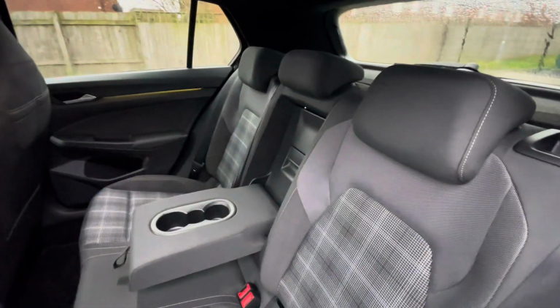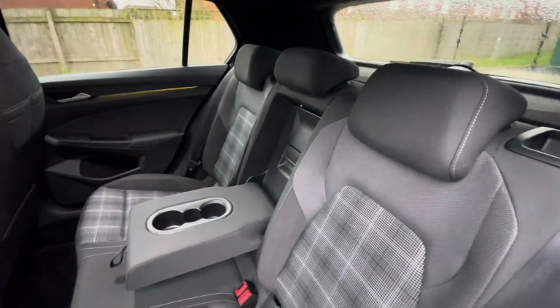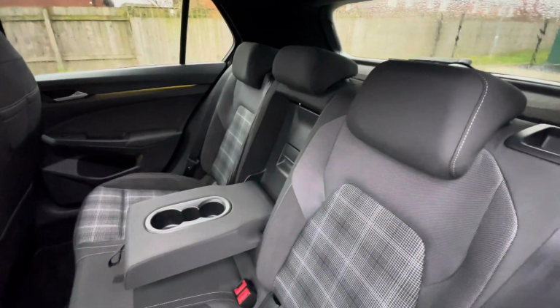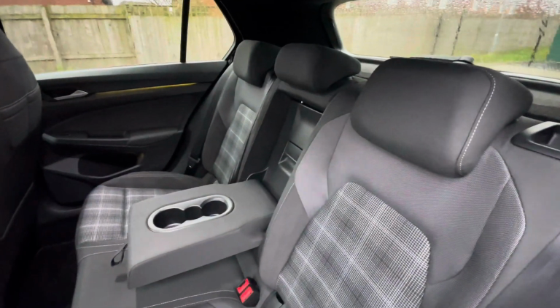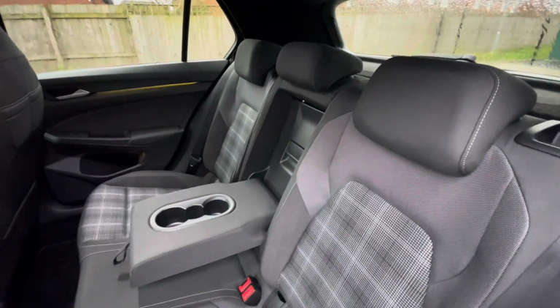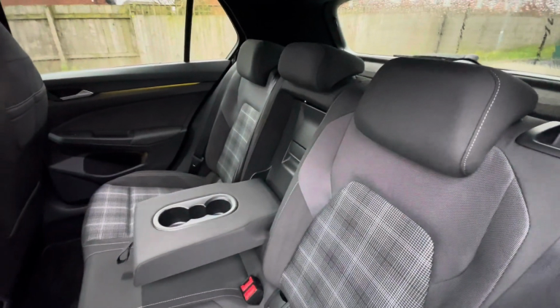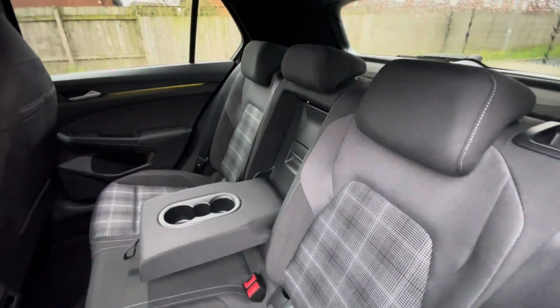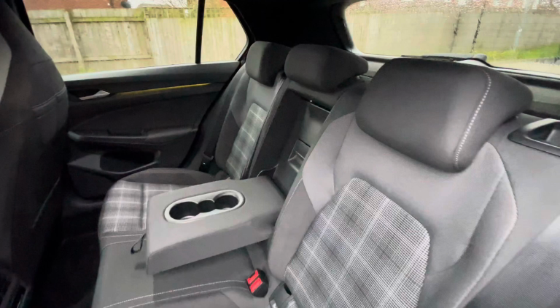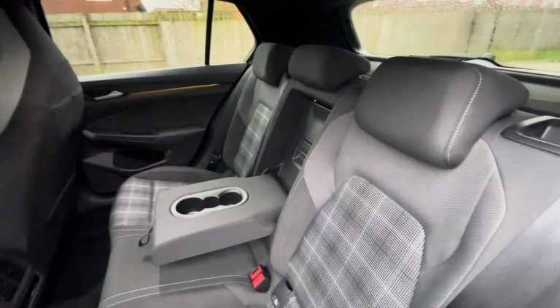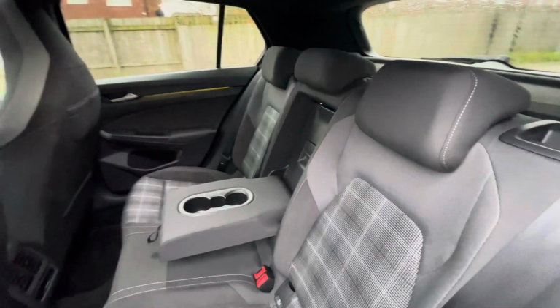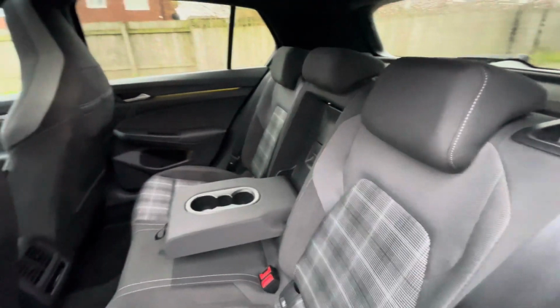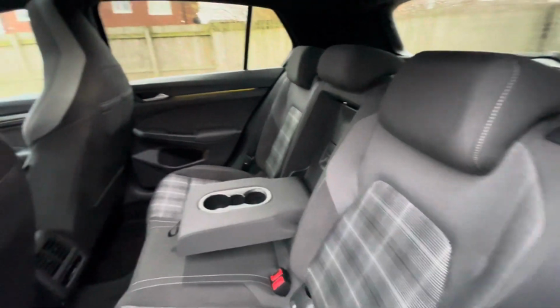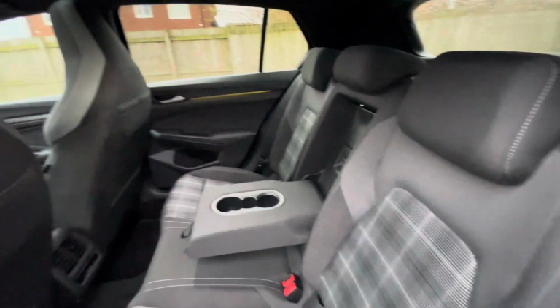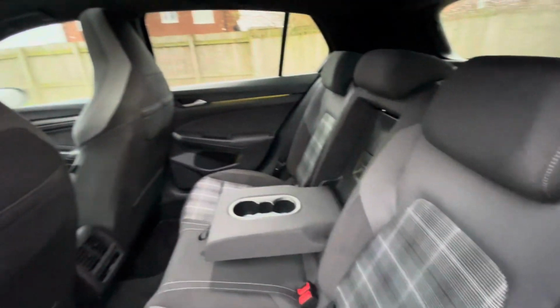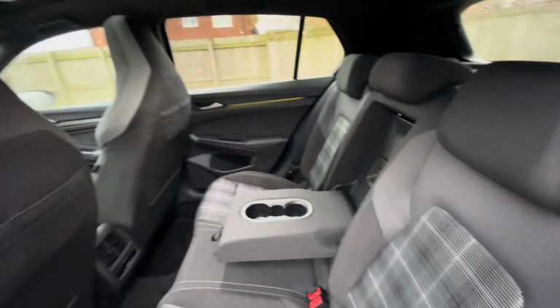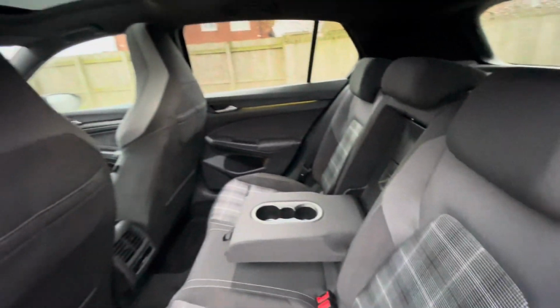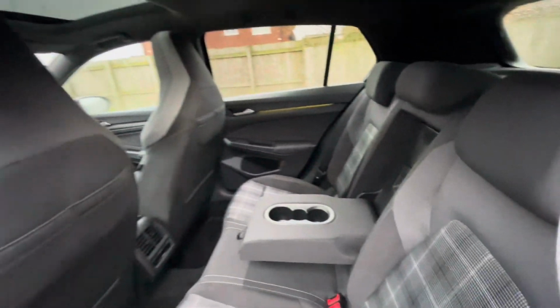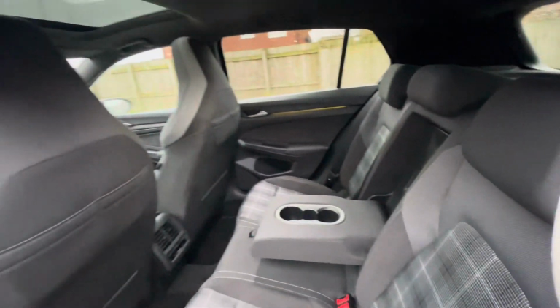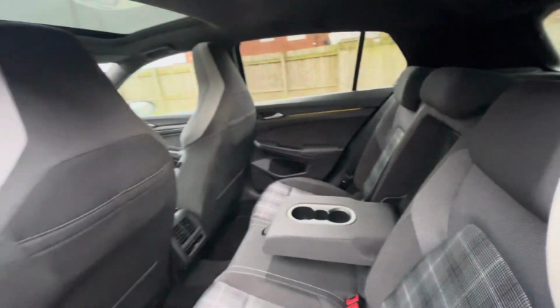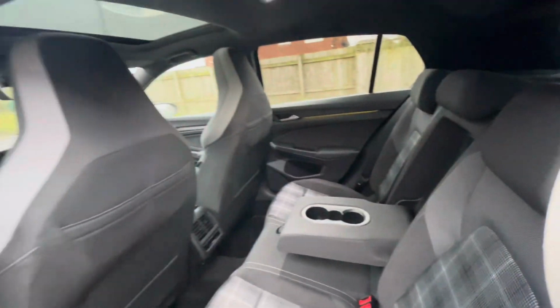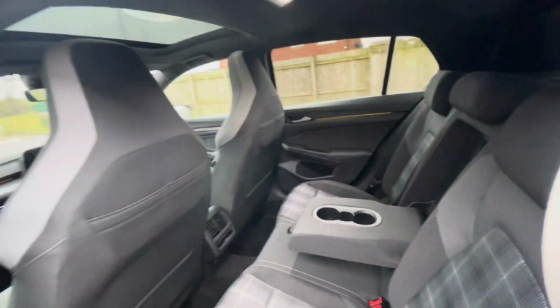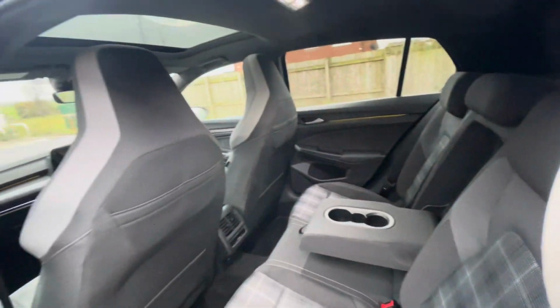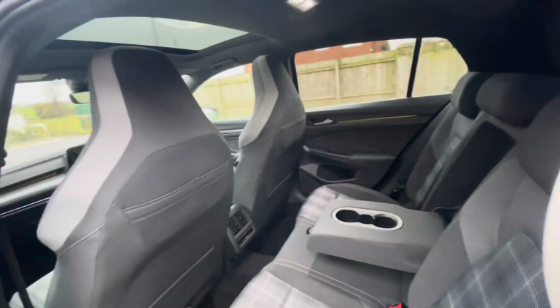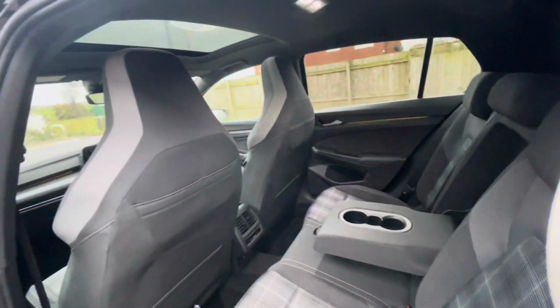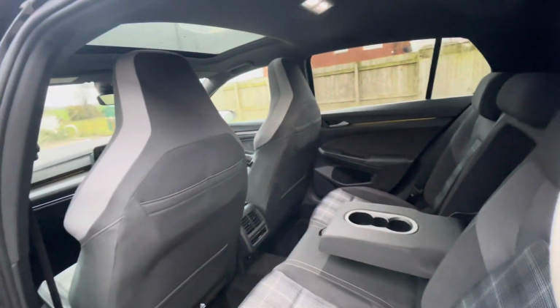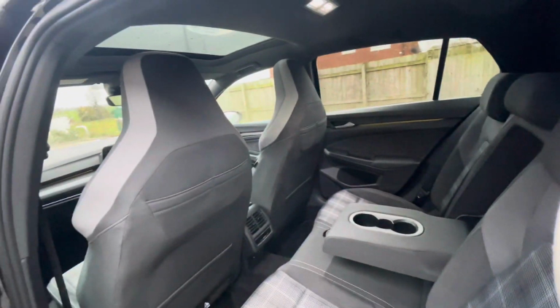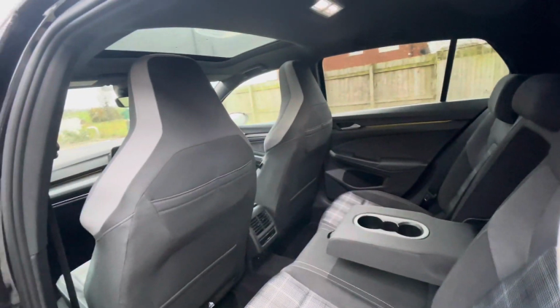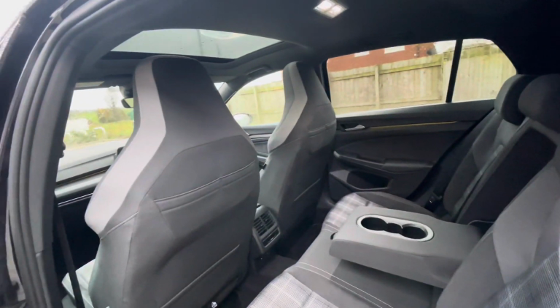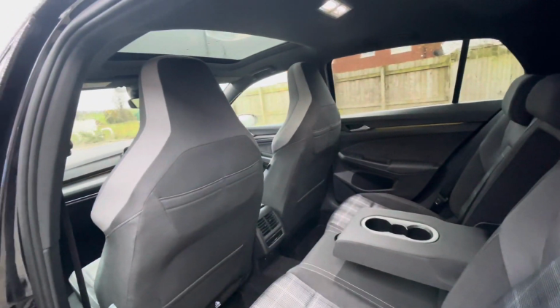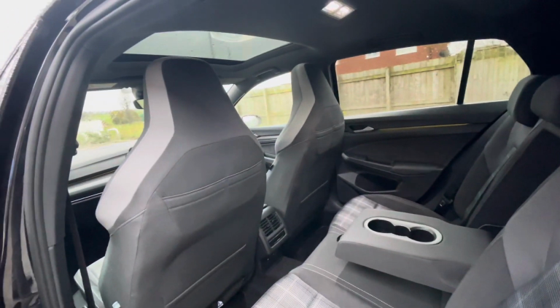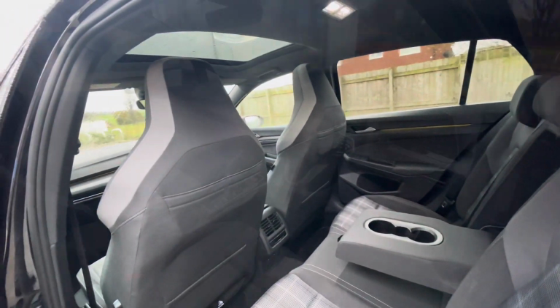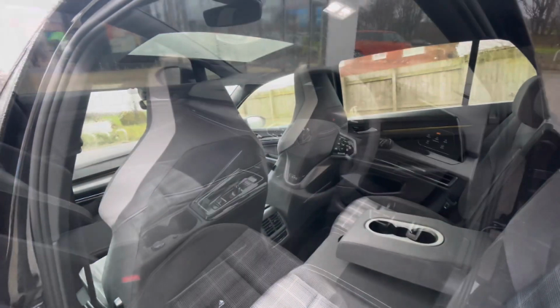ISOFIX points in the back for child seats, cup holders in the centre console, and USB-C inputs in the back for fast charging.